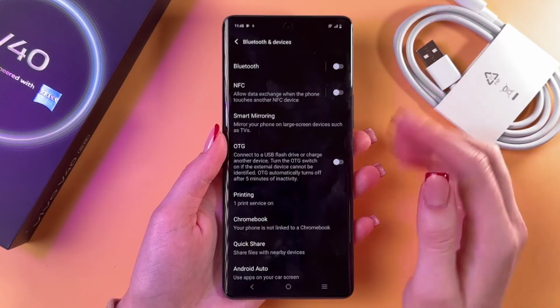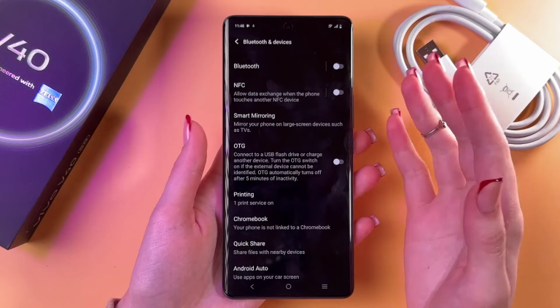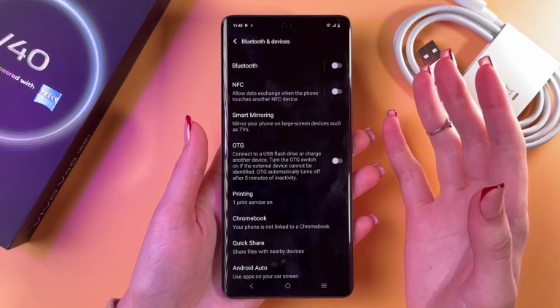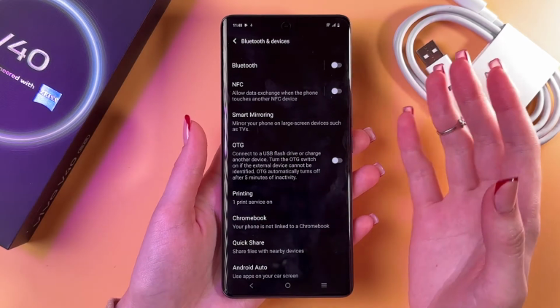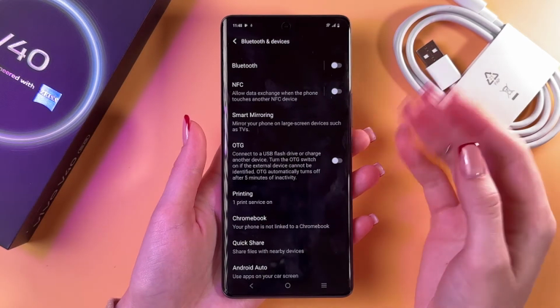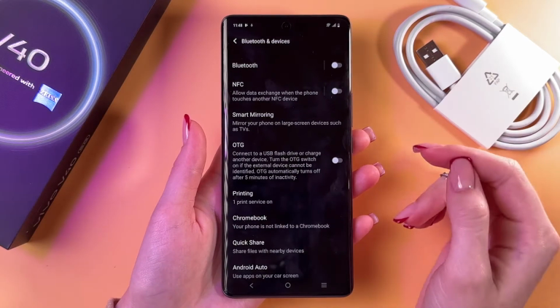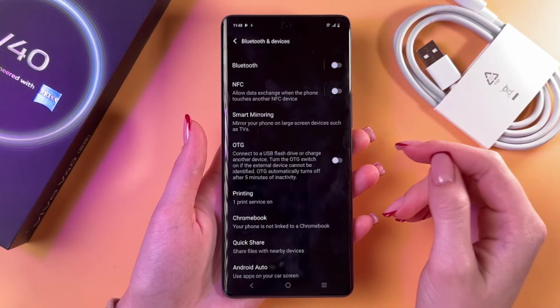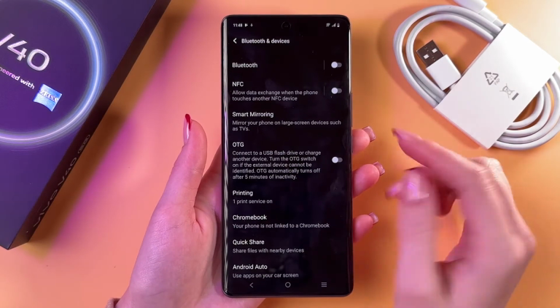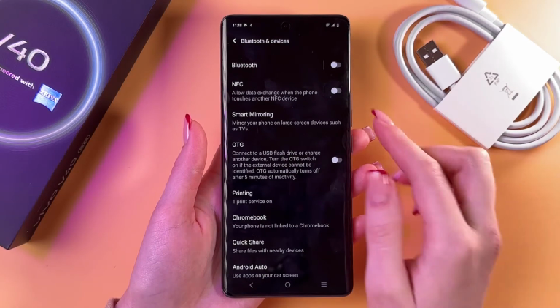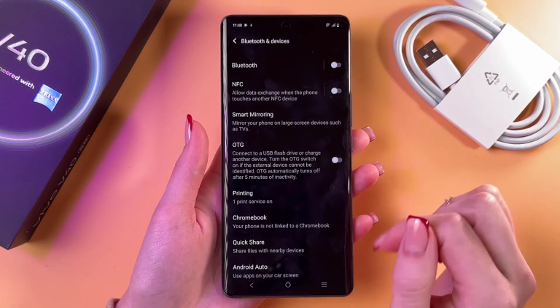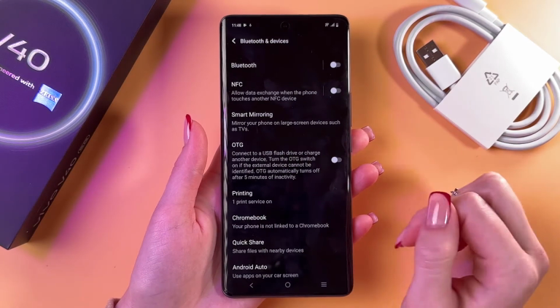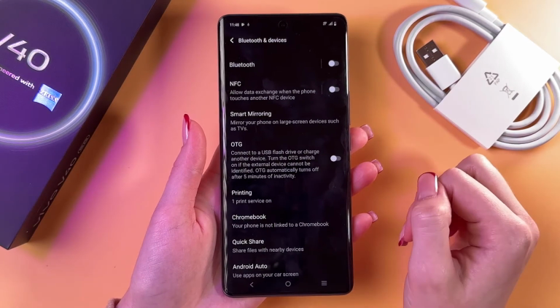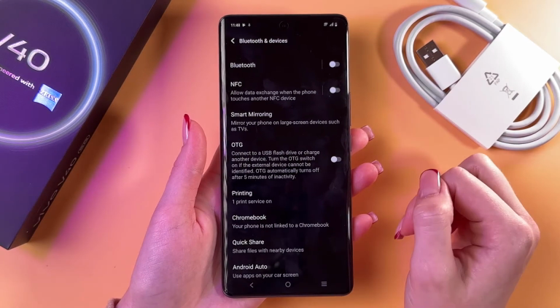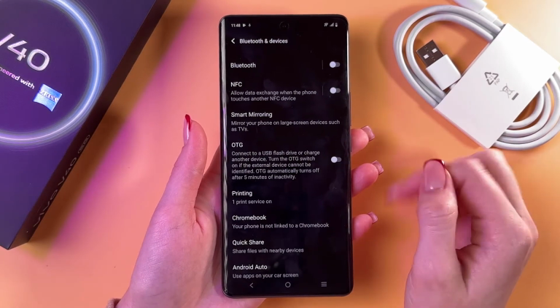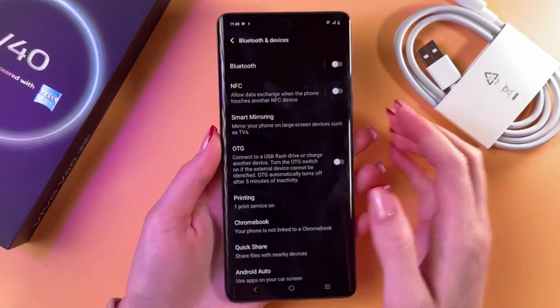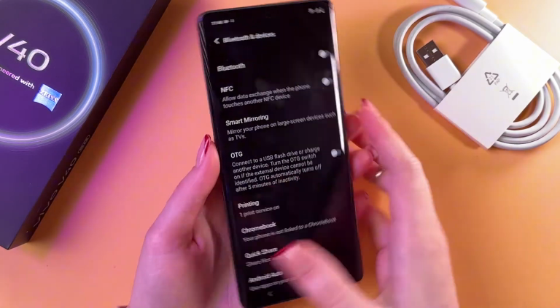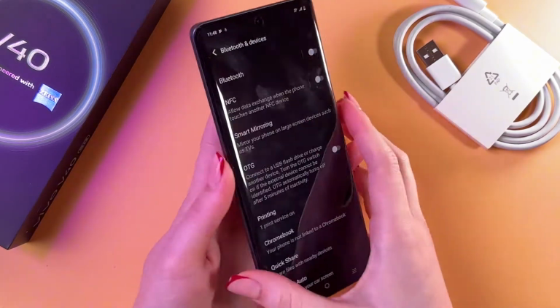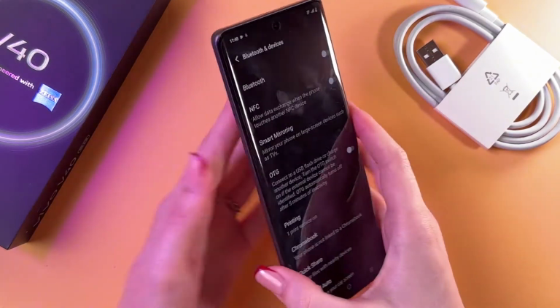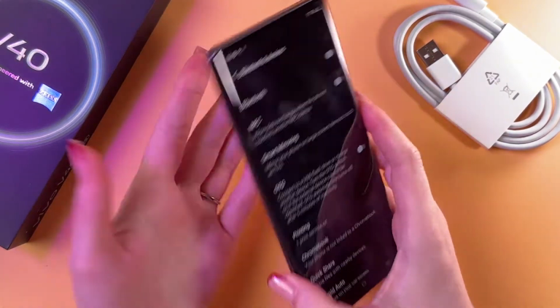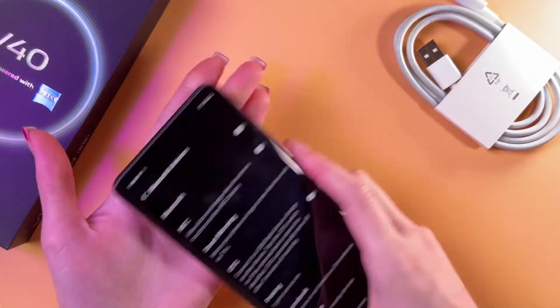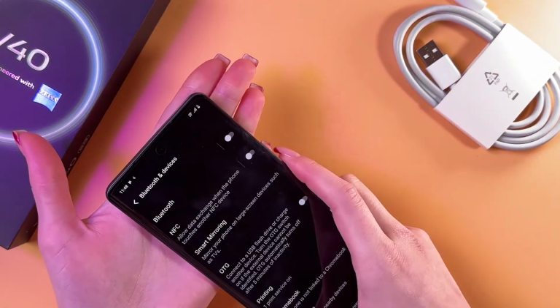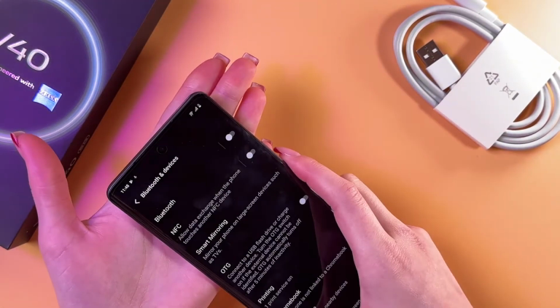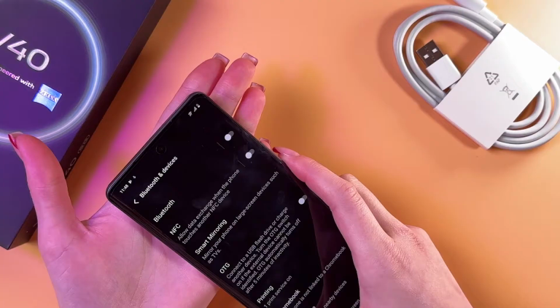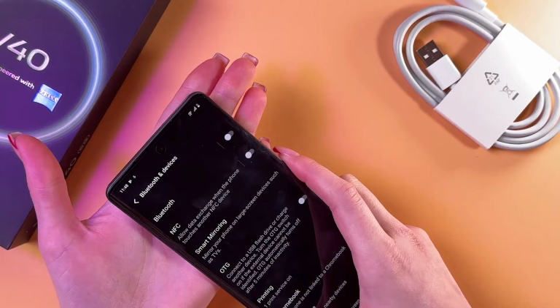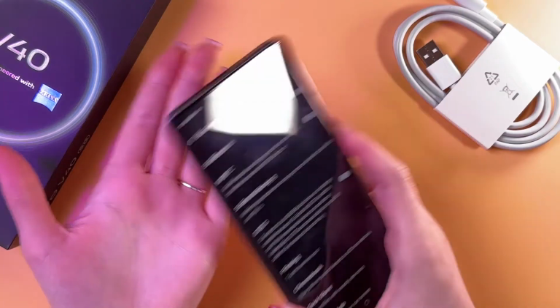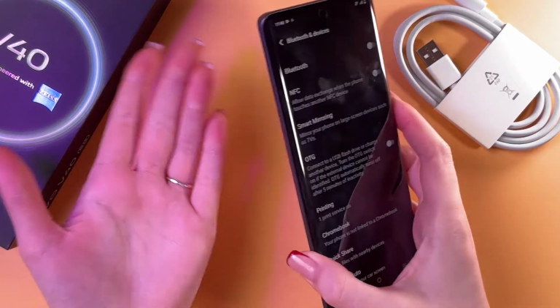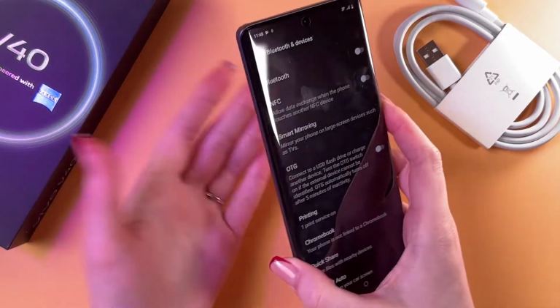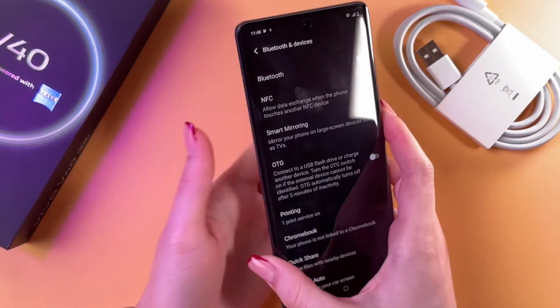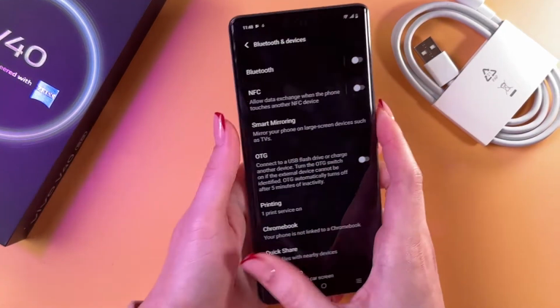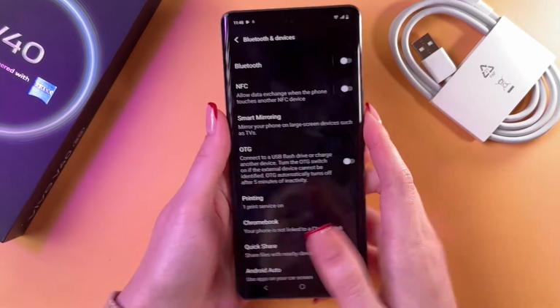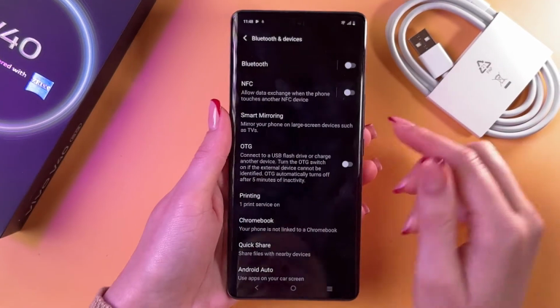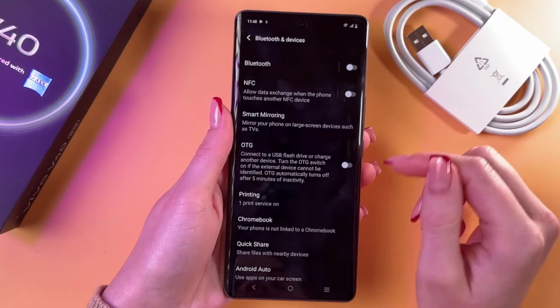This is perfect for contactless payments — you just need to hold your phone near a reader to make a payment.